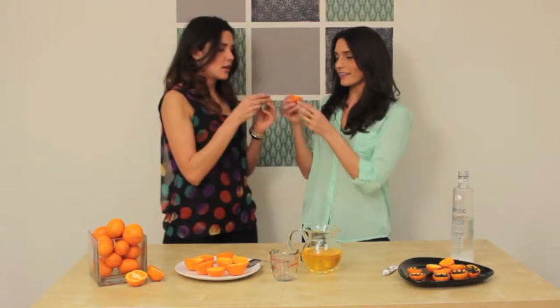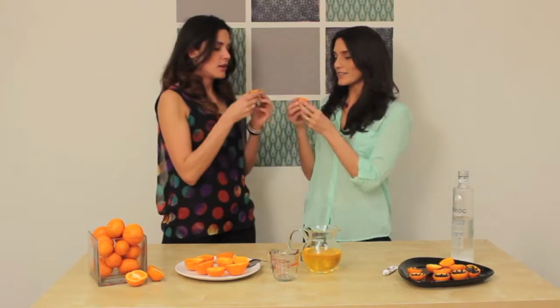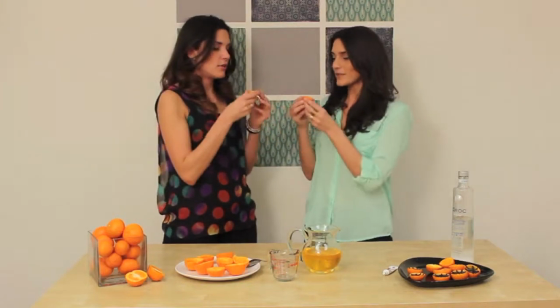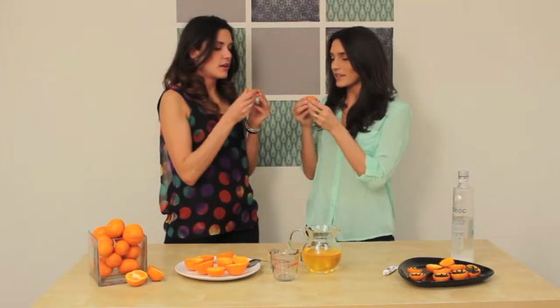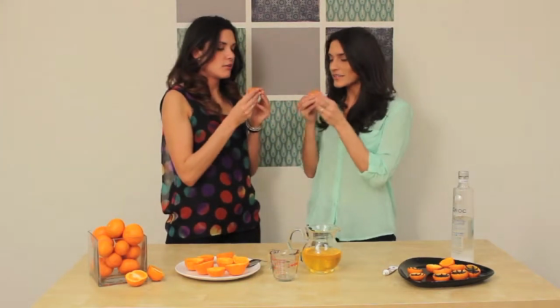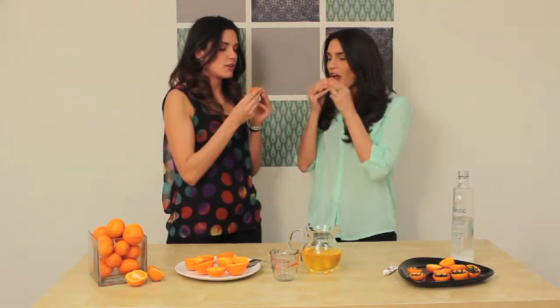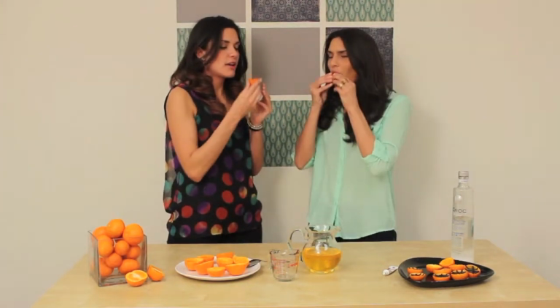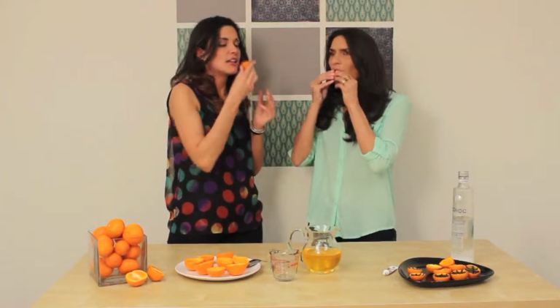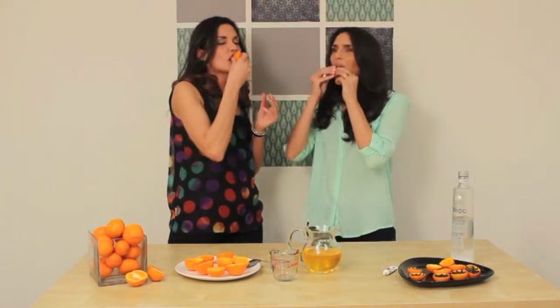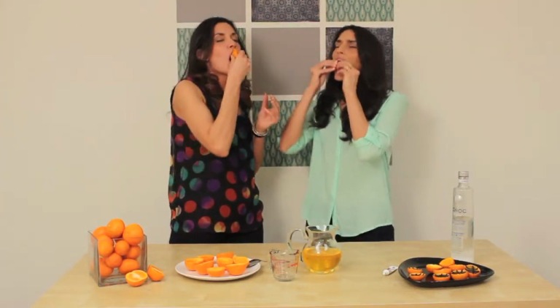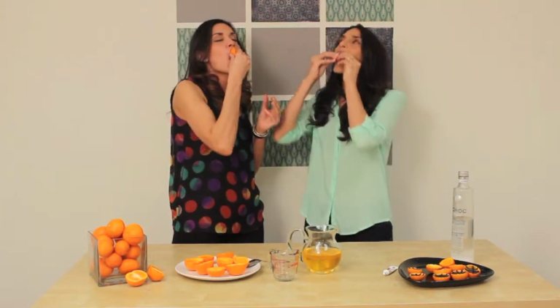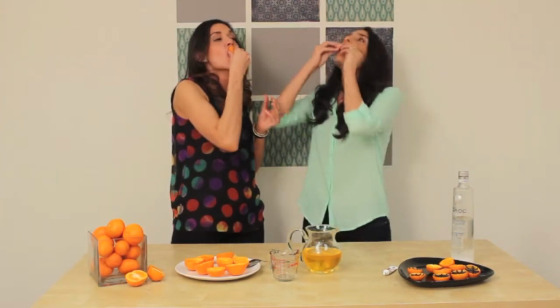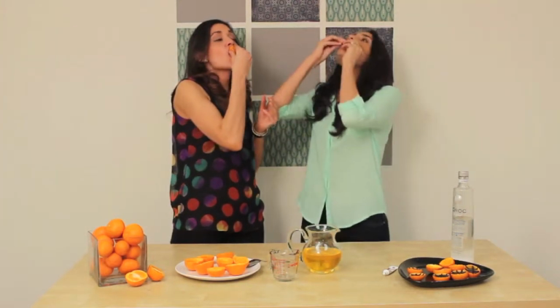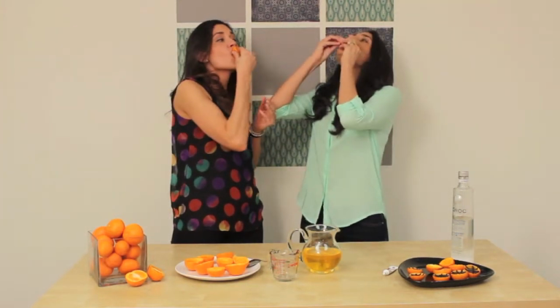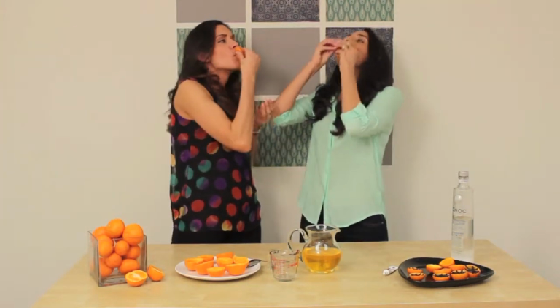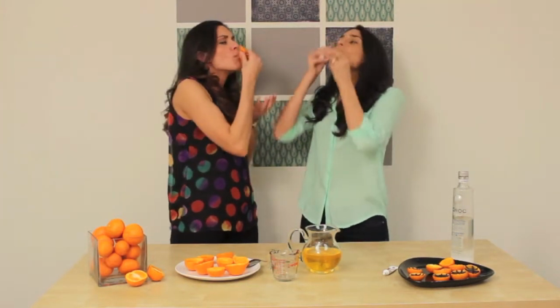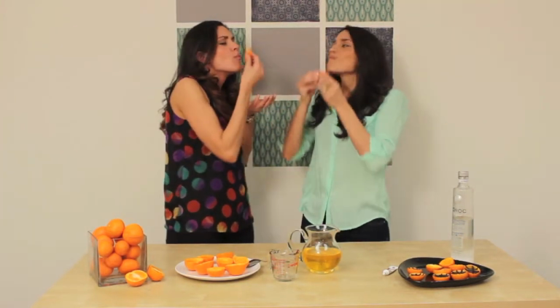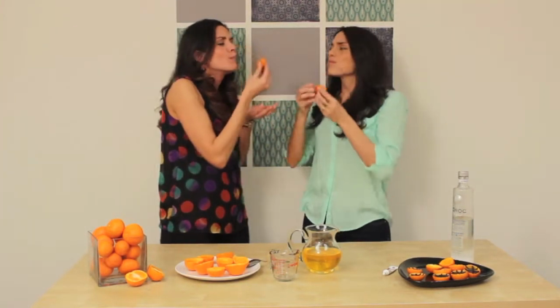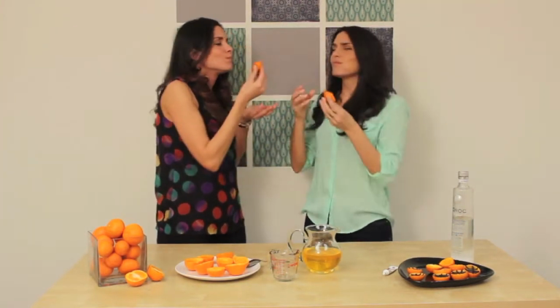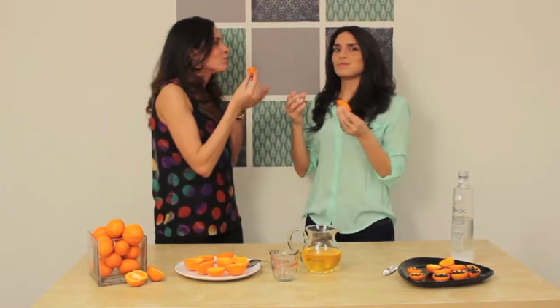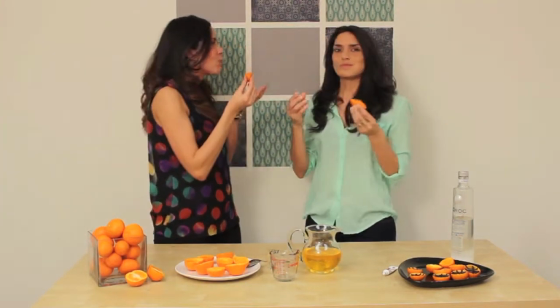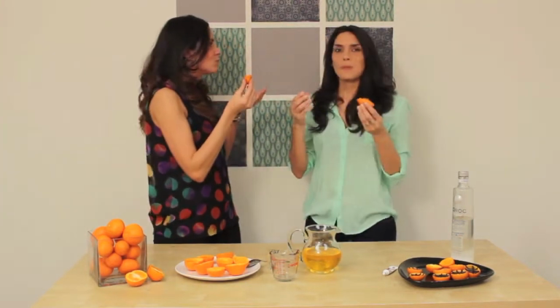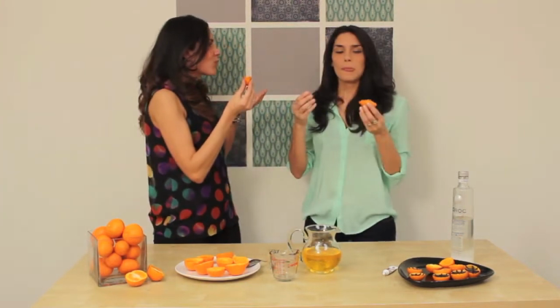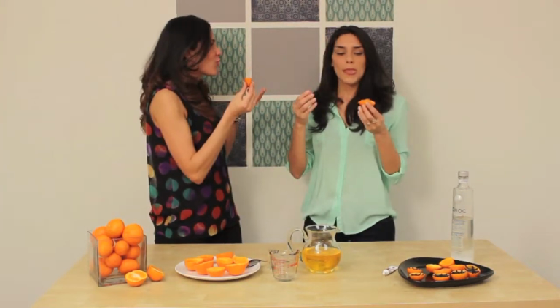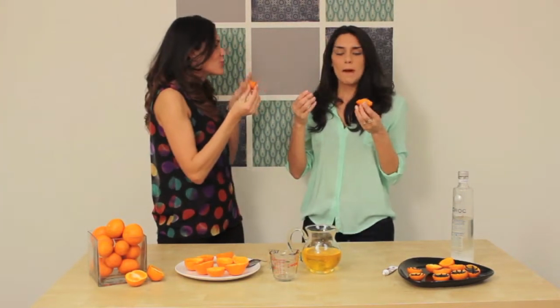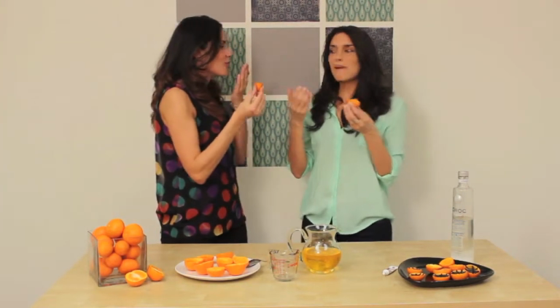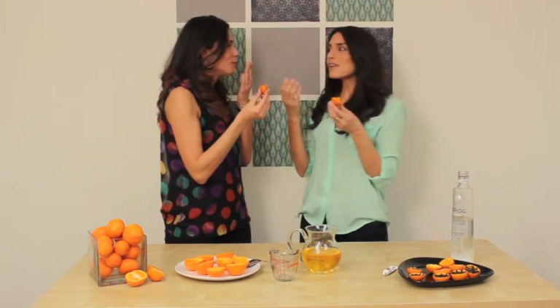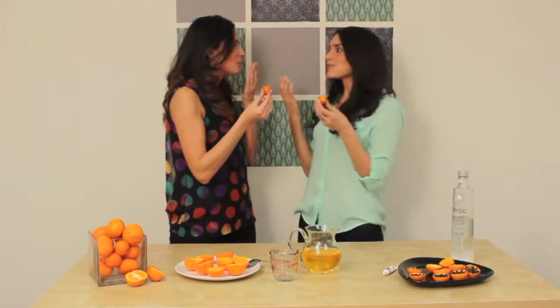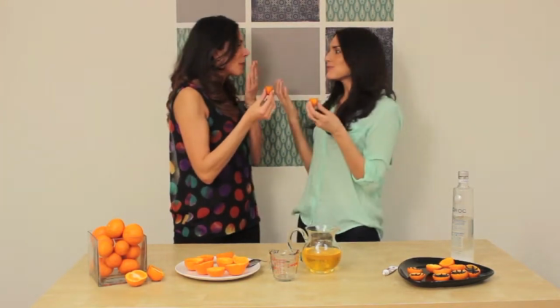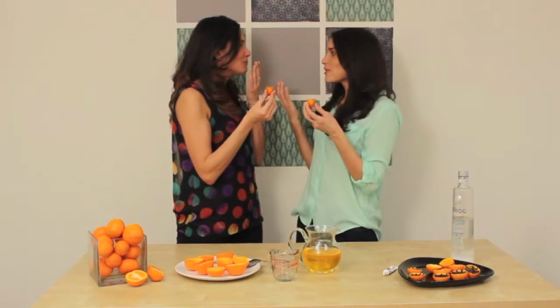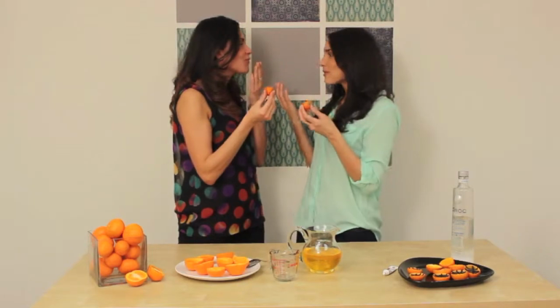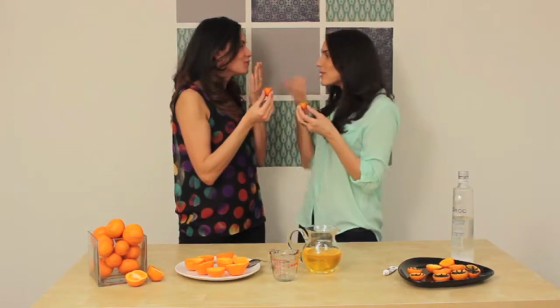All right, let's do this. March Madness. That is so good. Oh my god, that is so good.